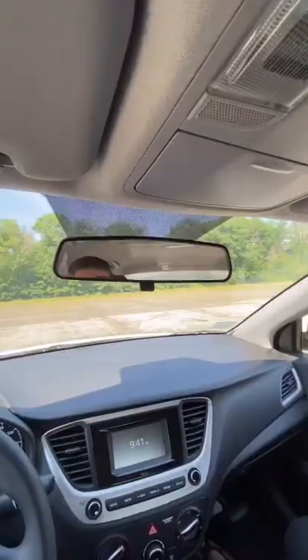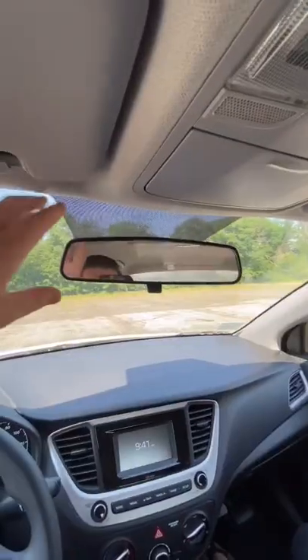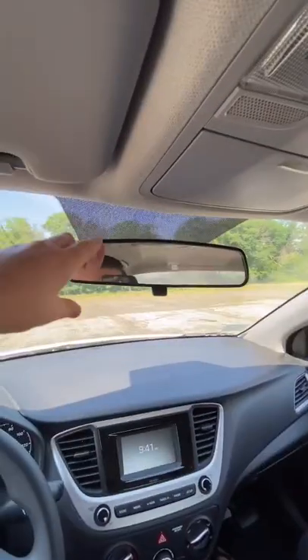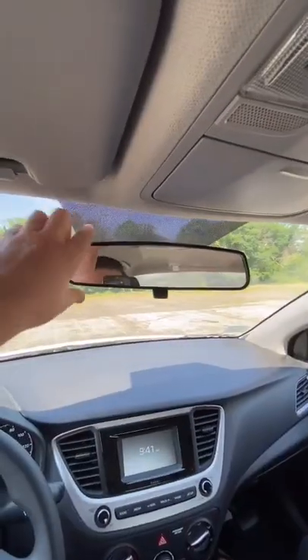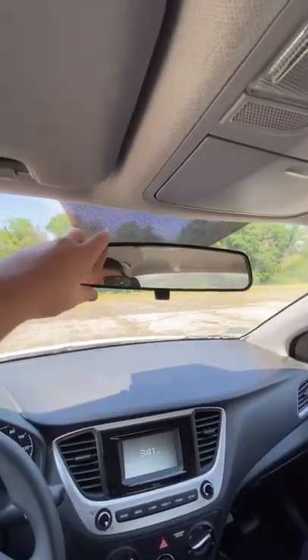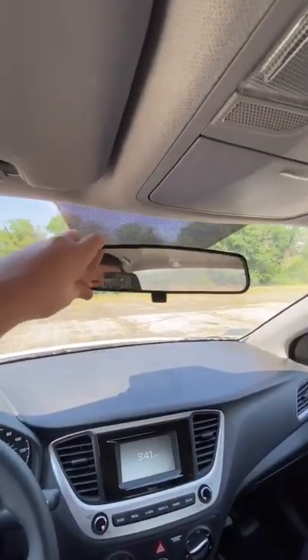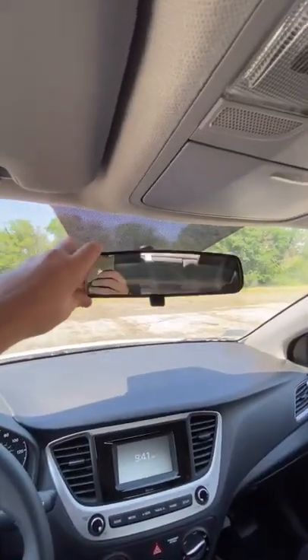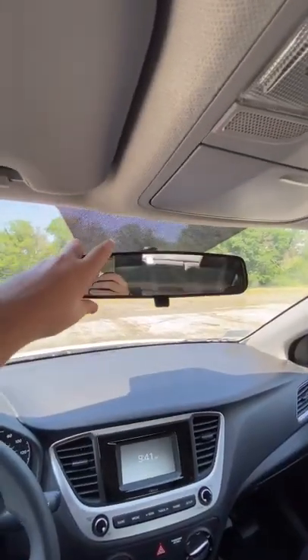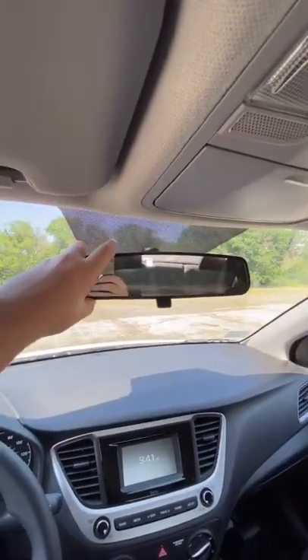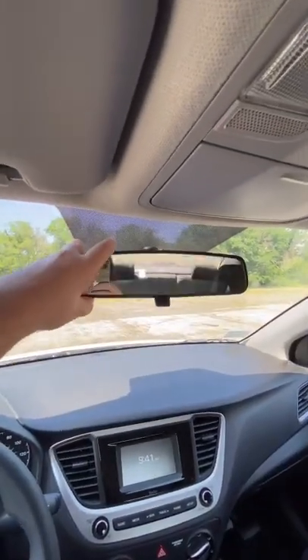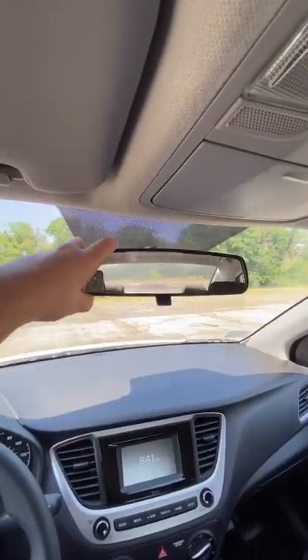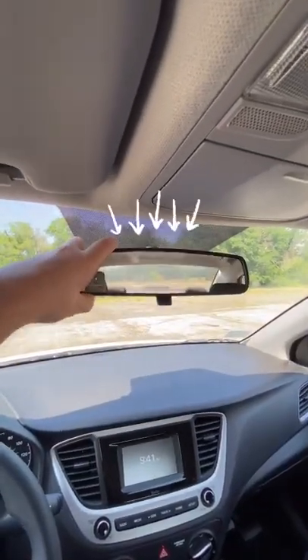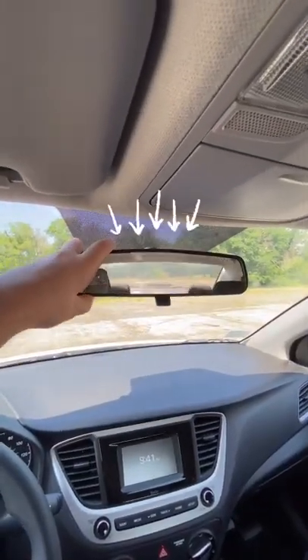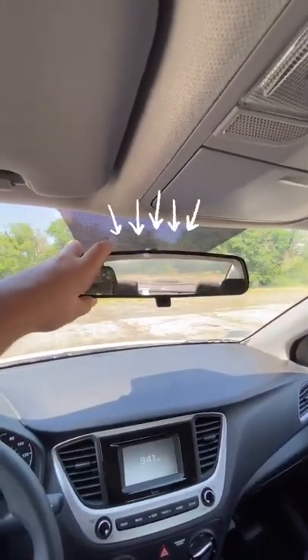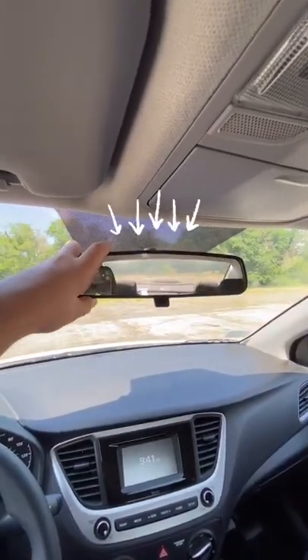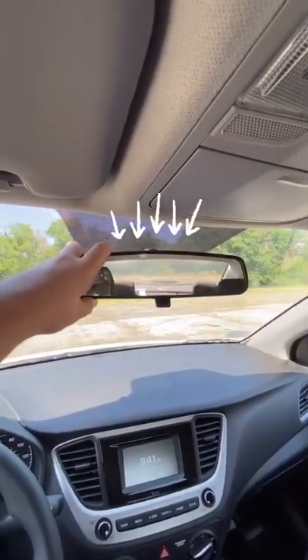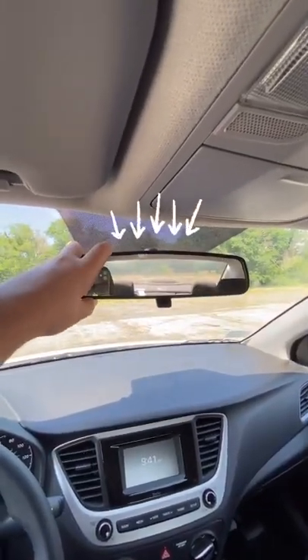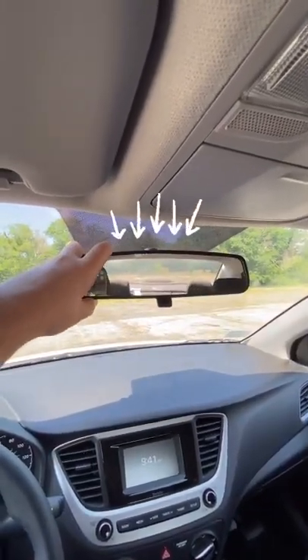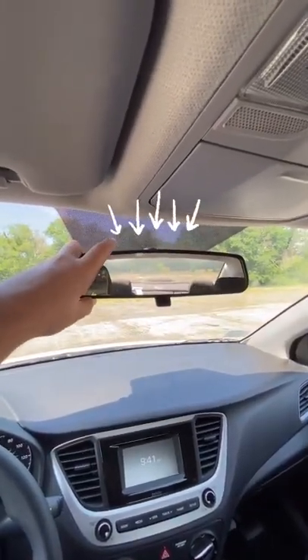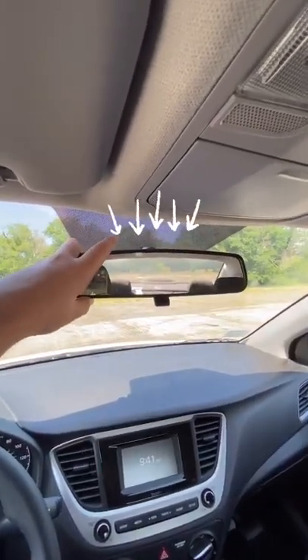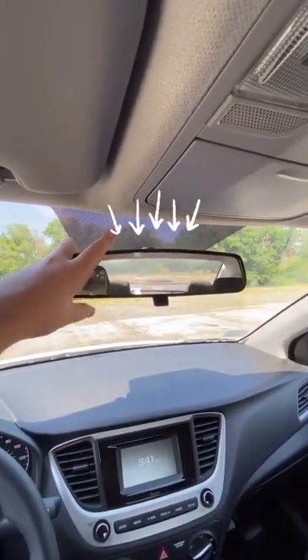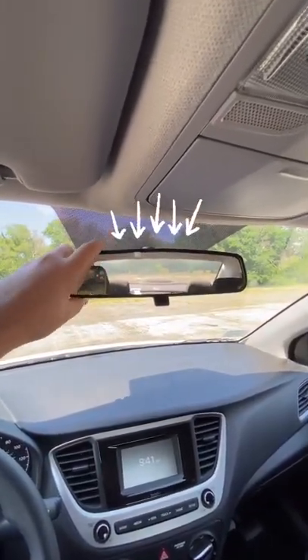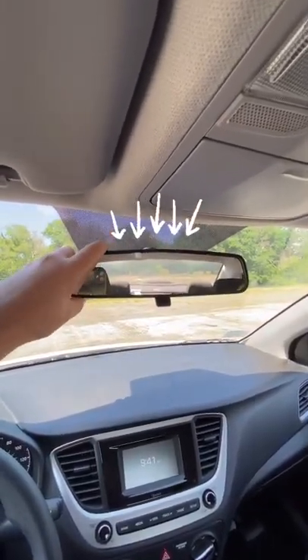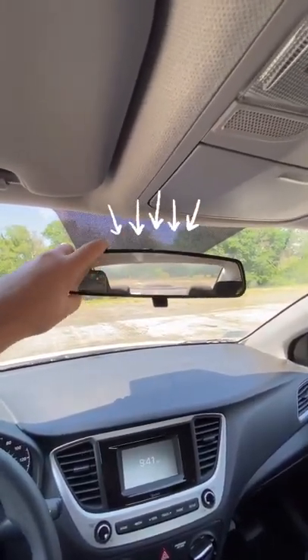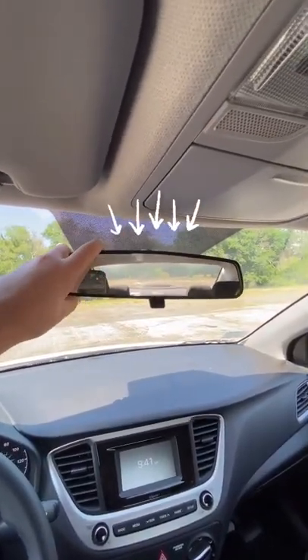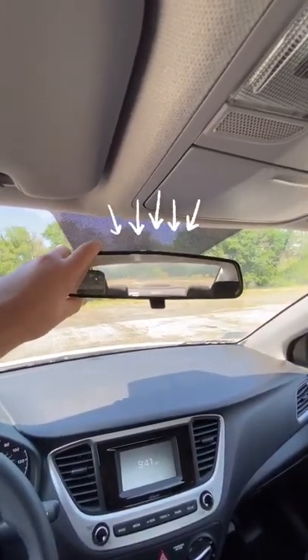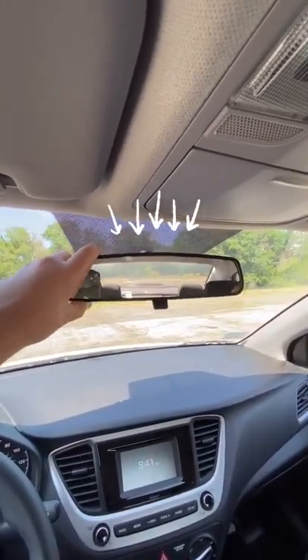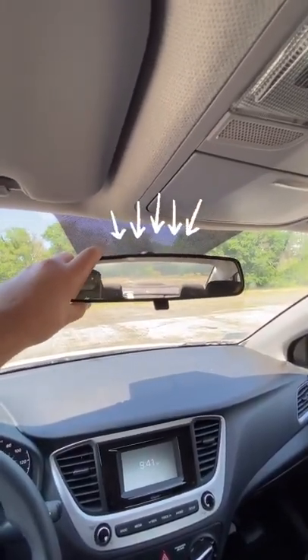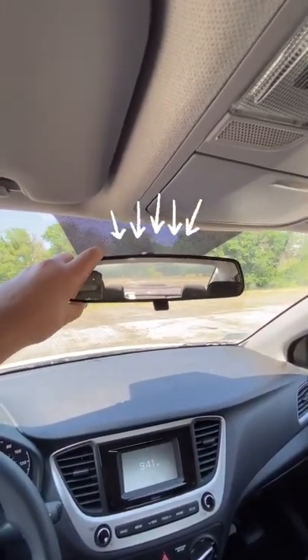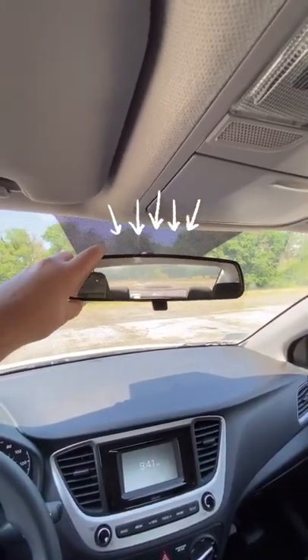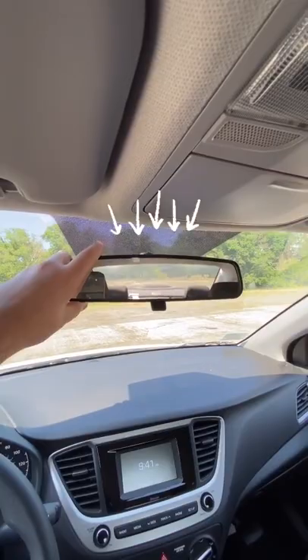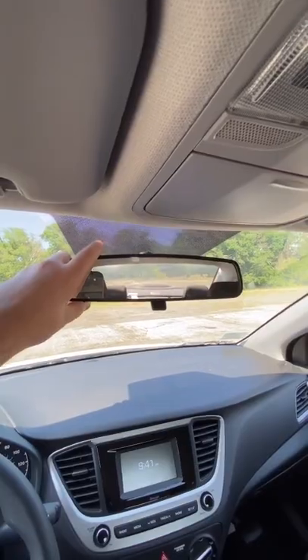Adjust your rear view mirror until you can see the entire back window. Now you're ready to go.